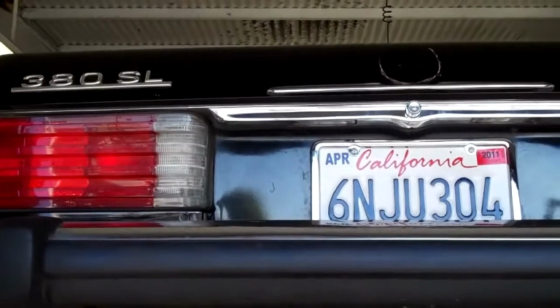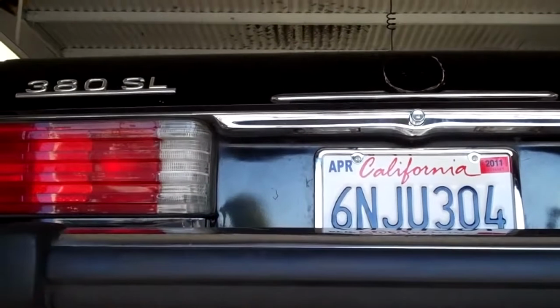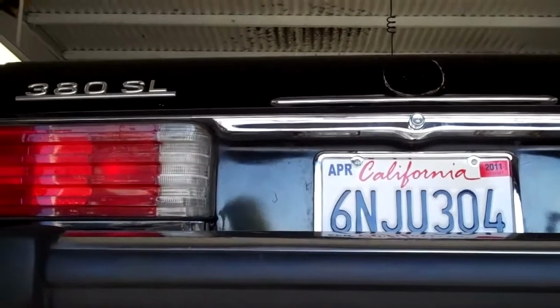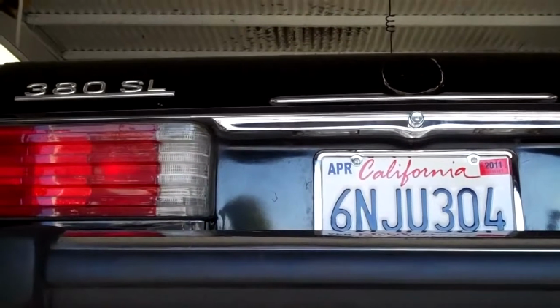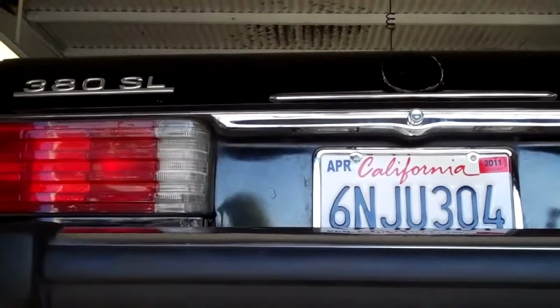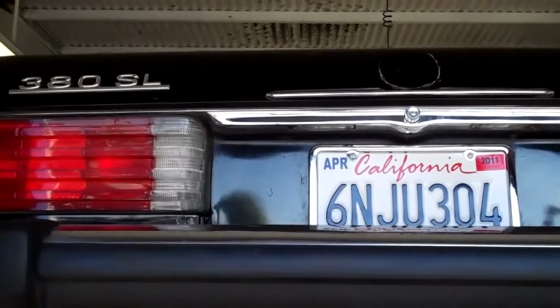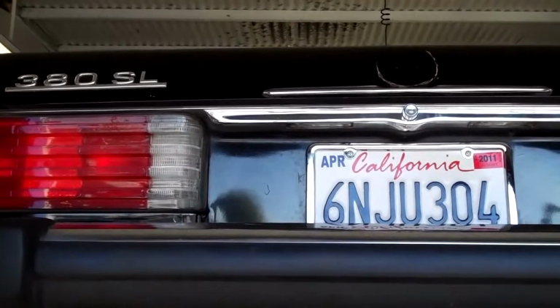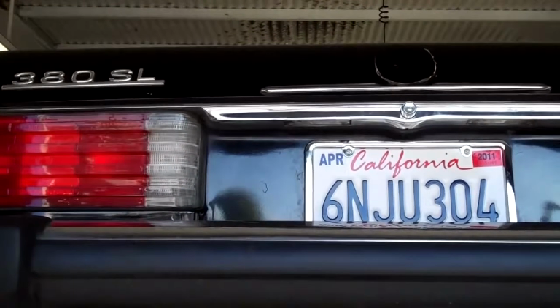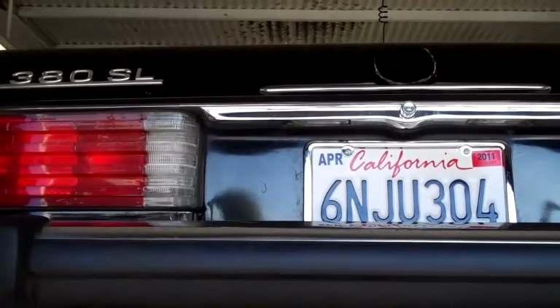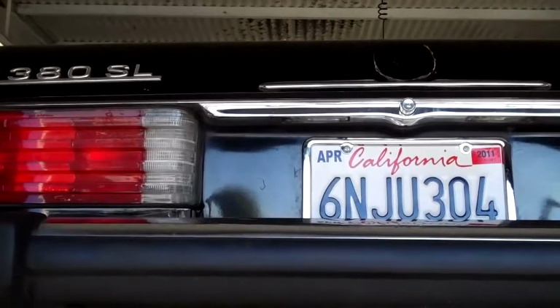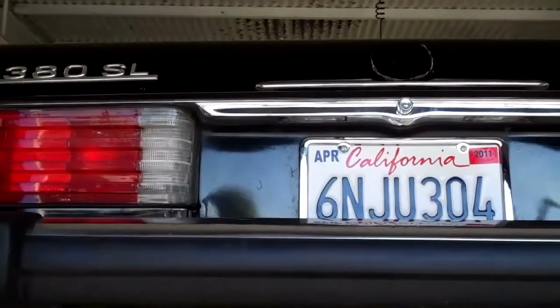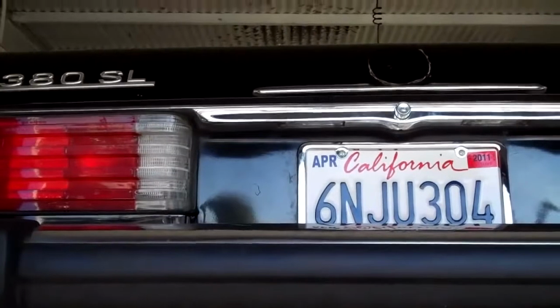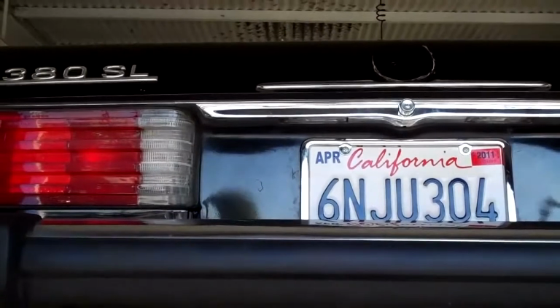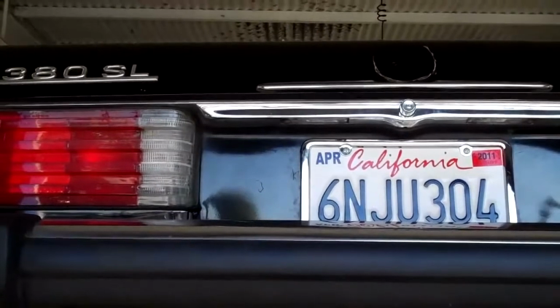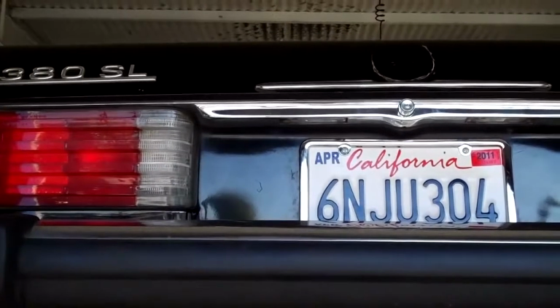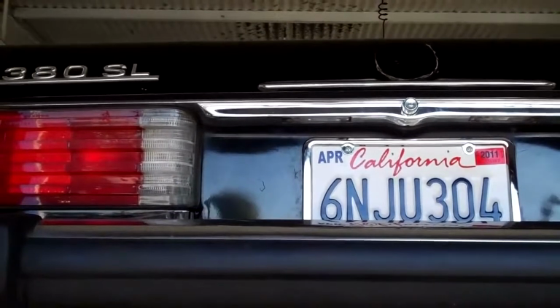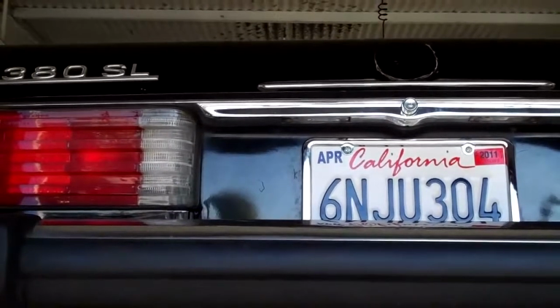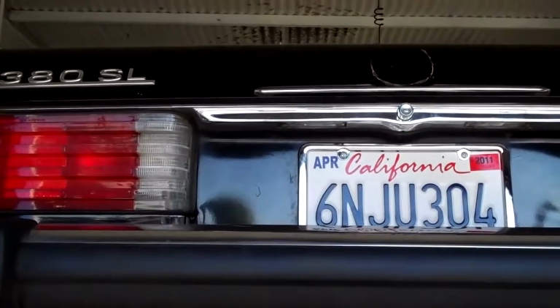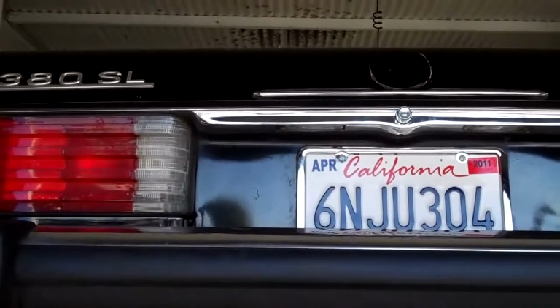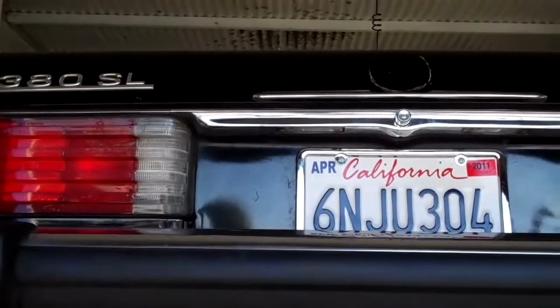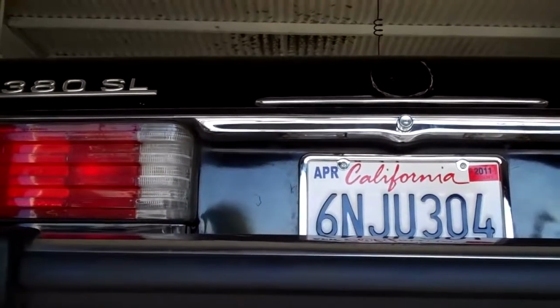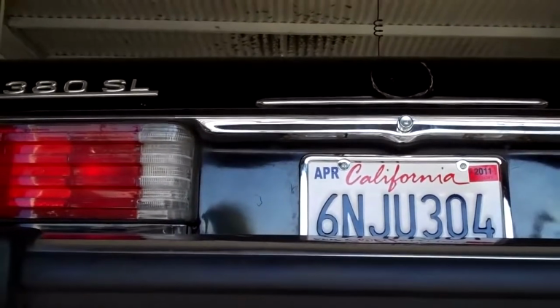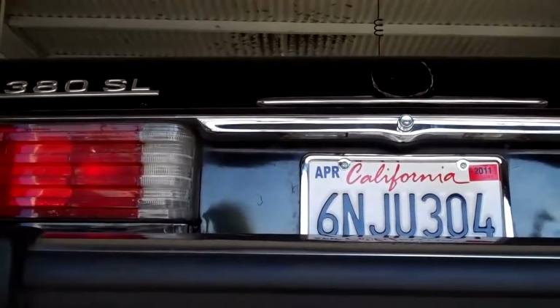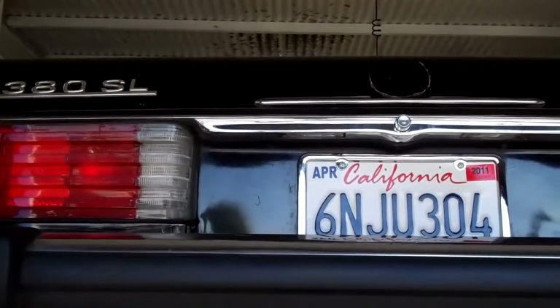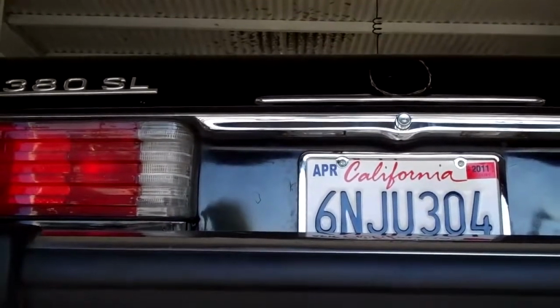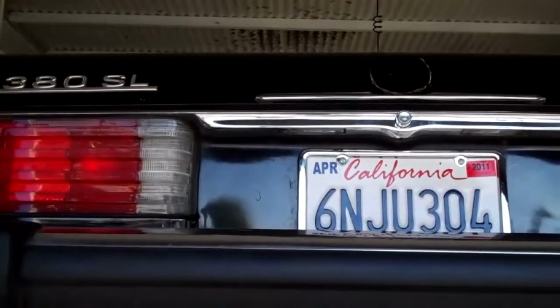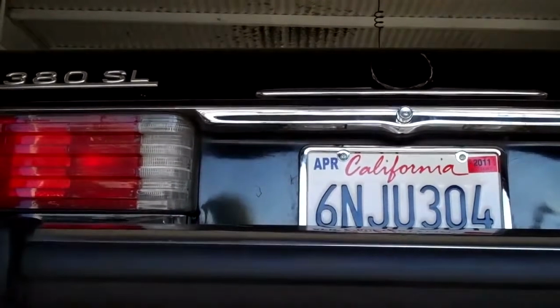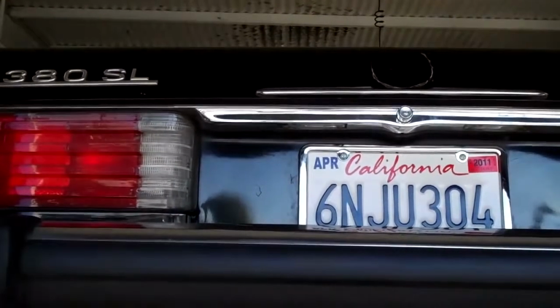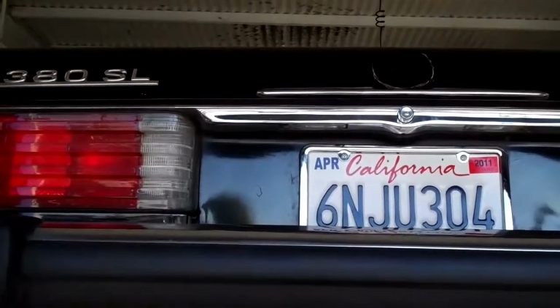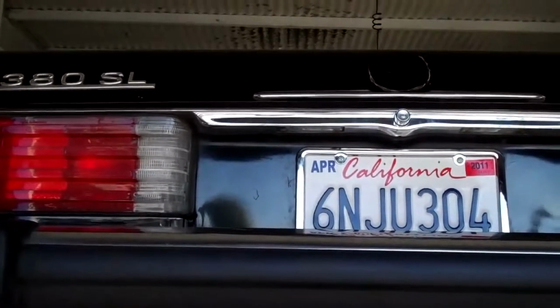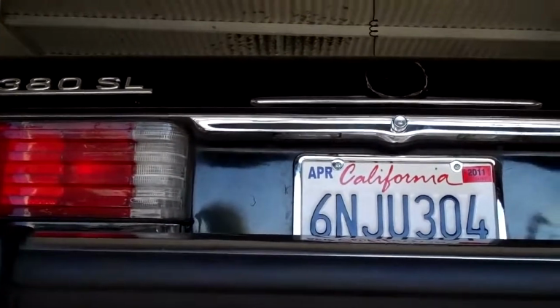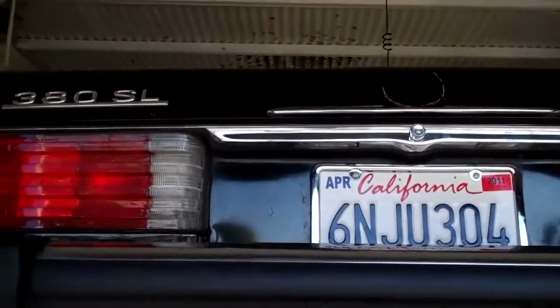Hello, Michael. We have your 1985 380 SL here on the hoist.